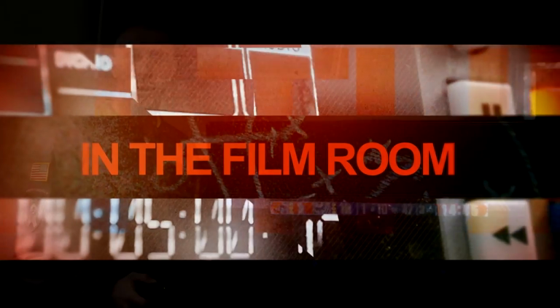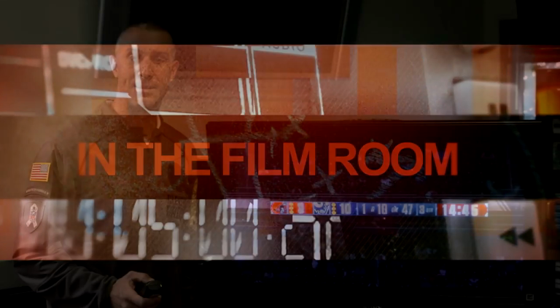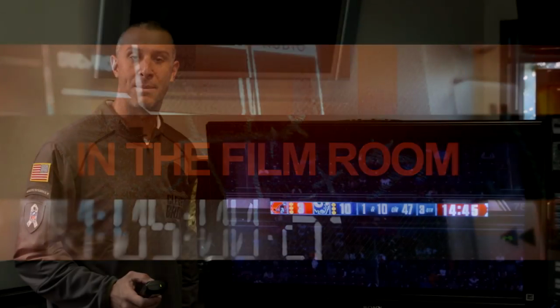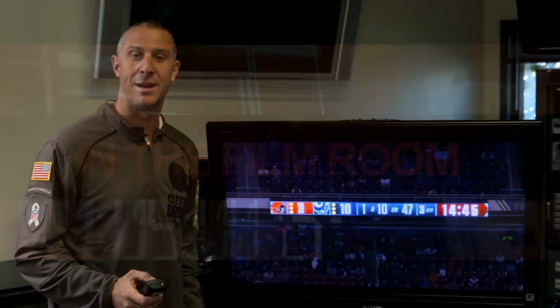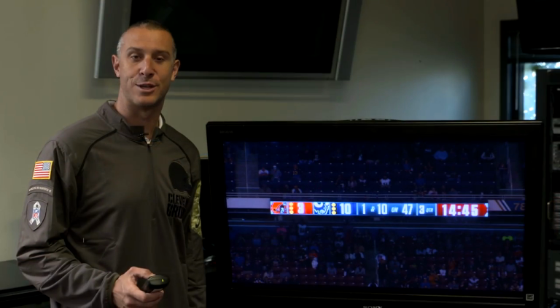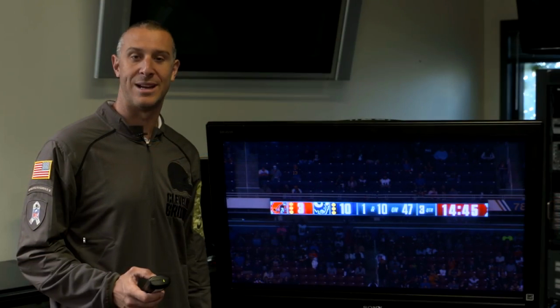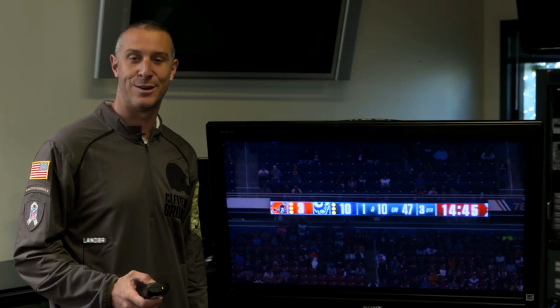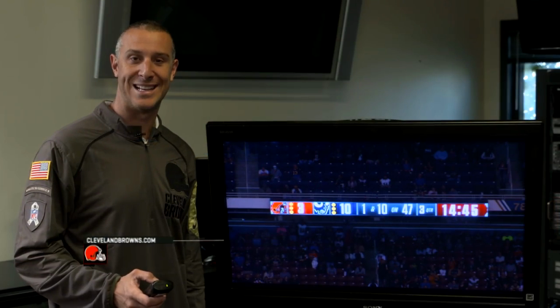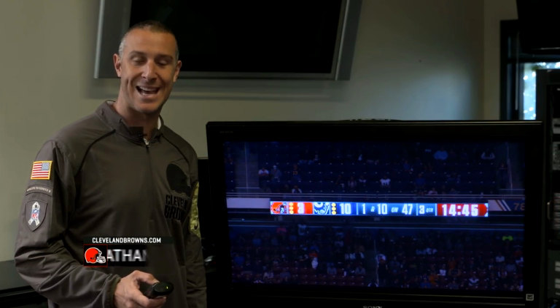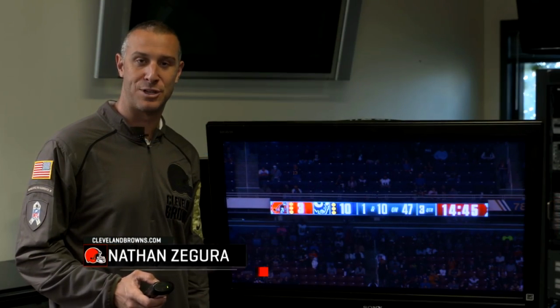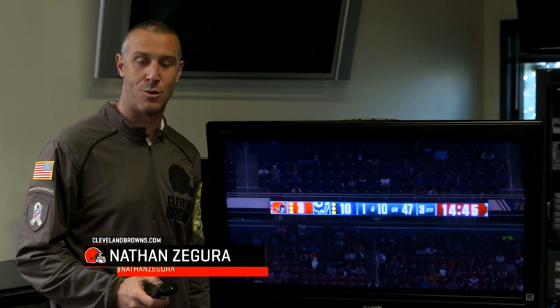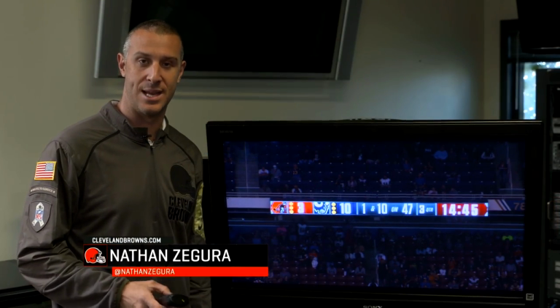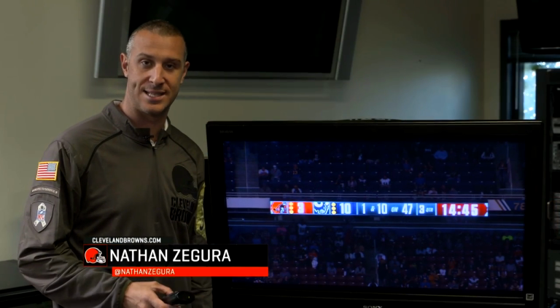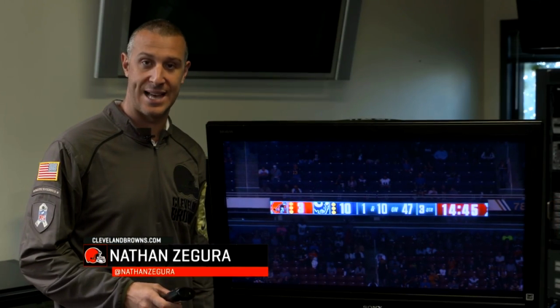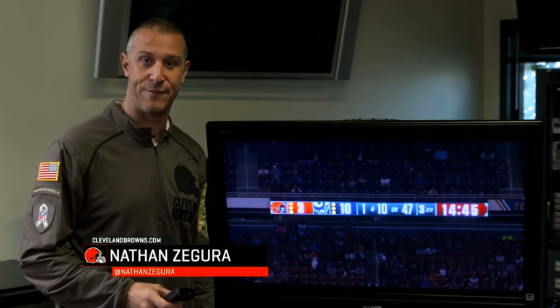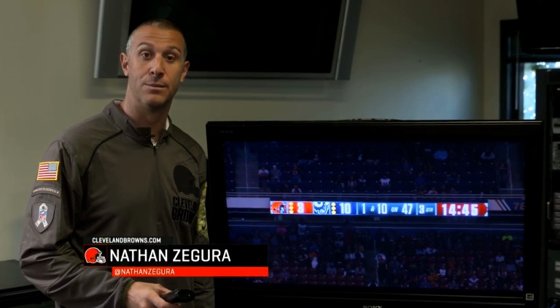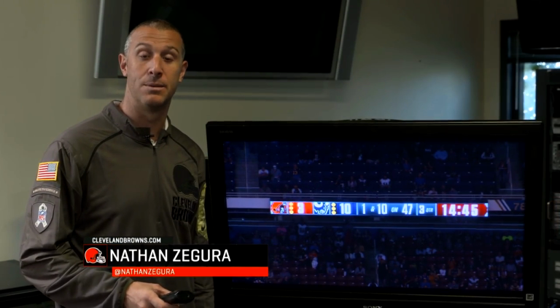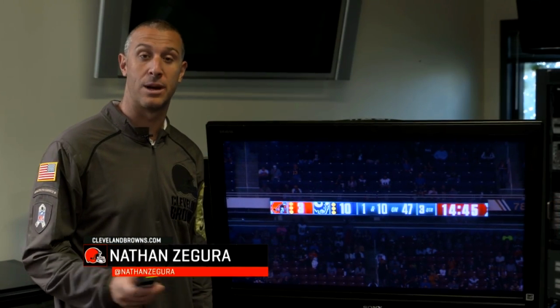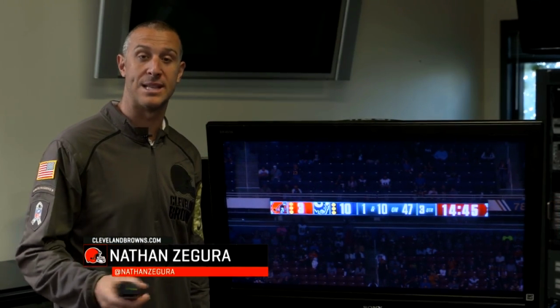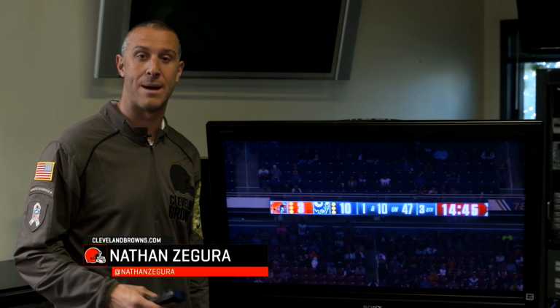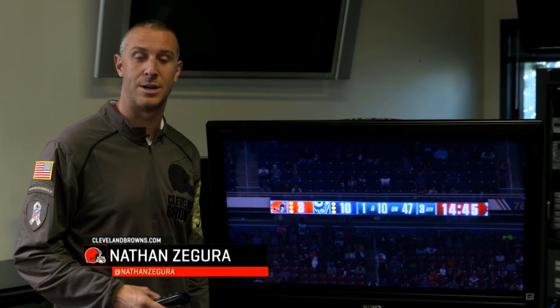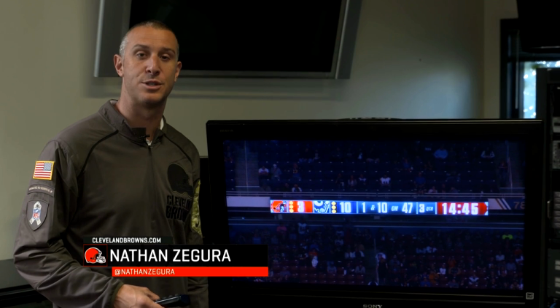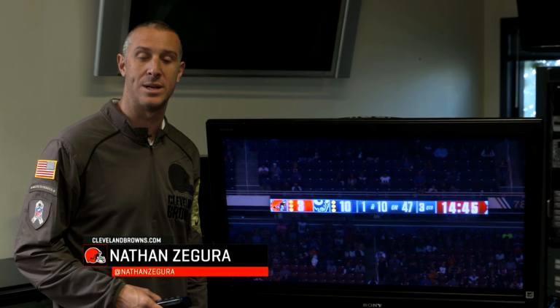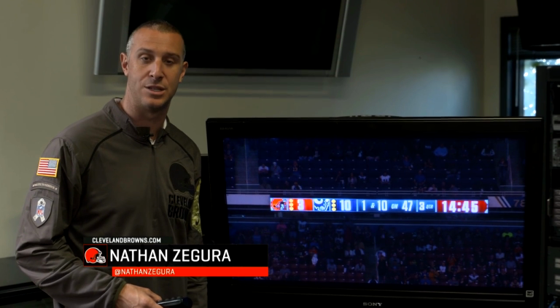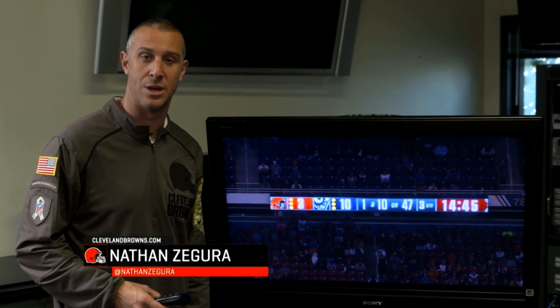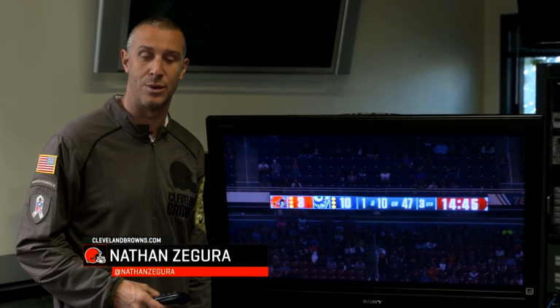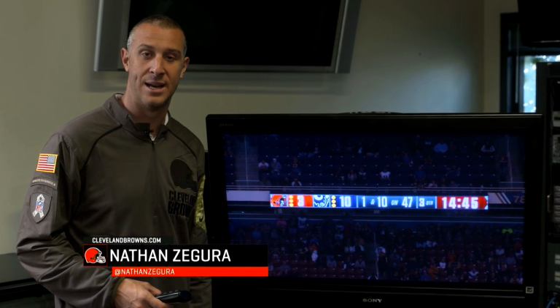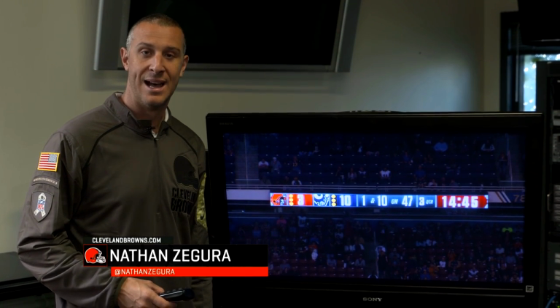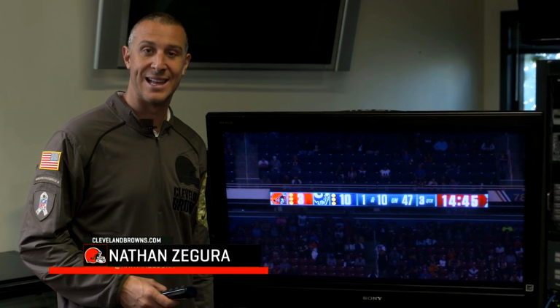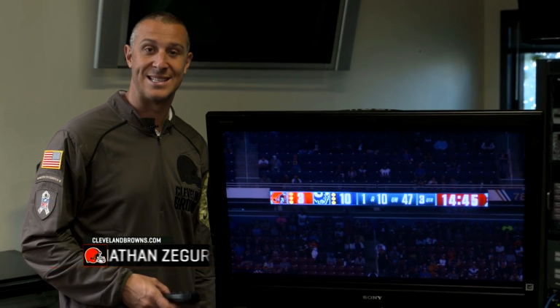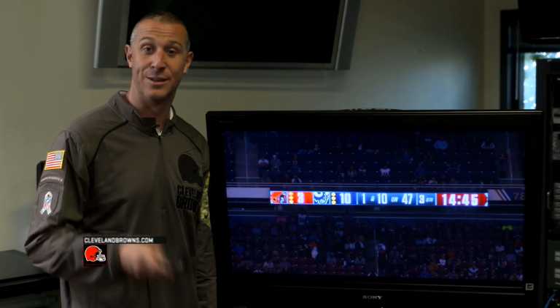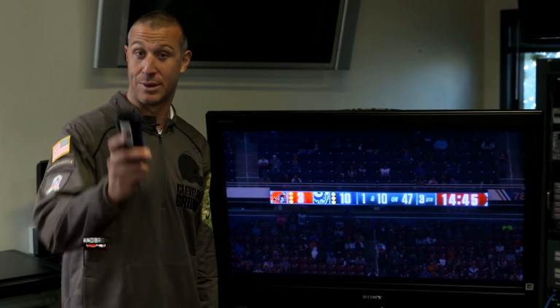What's up Dog Pound, Nathan Zagura here. It is time to go inside the film room and we're going to break down Robert Turbin's 22-yard run against the St. Louis Rams.